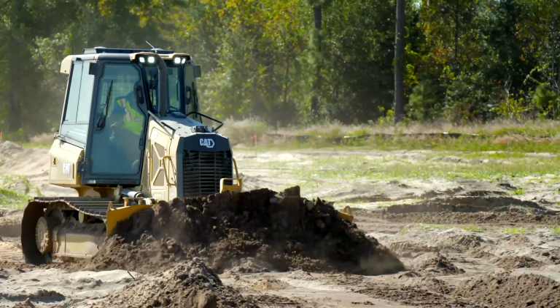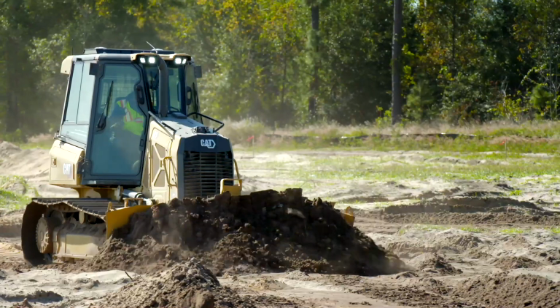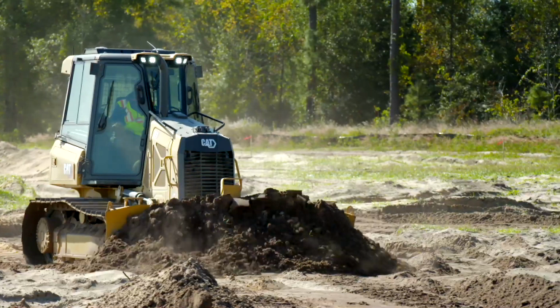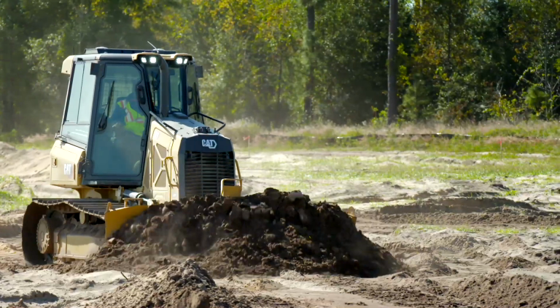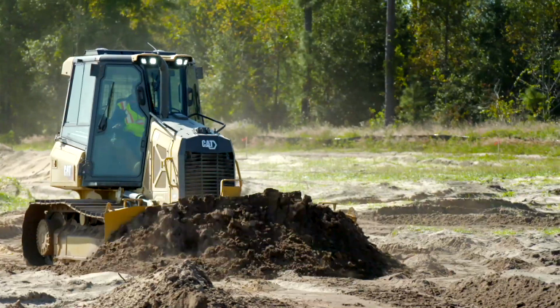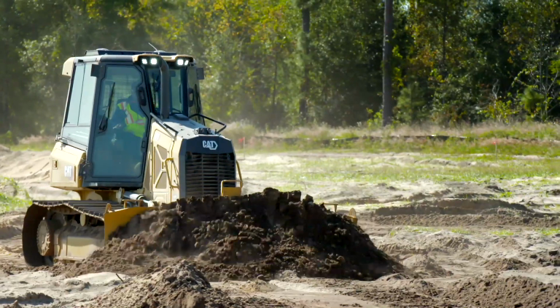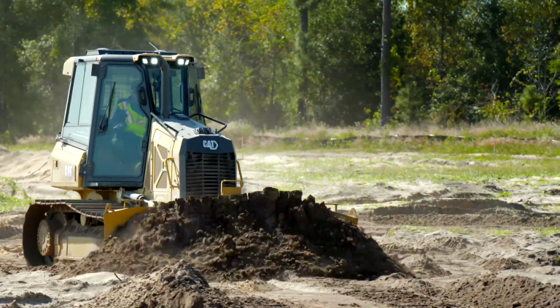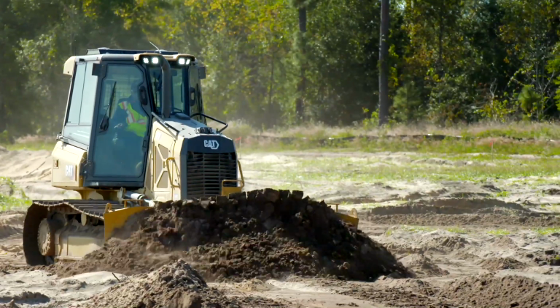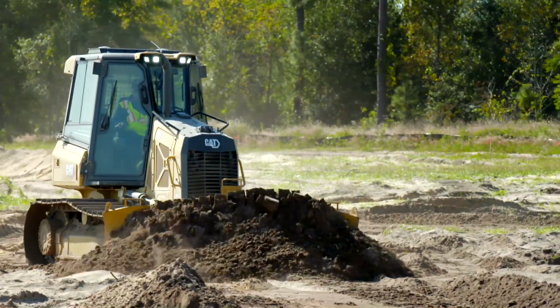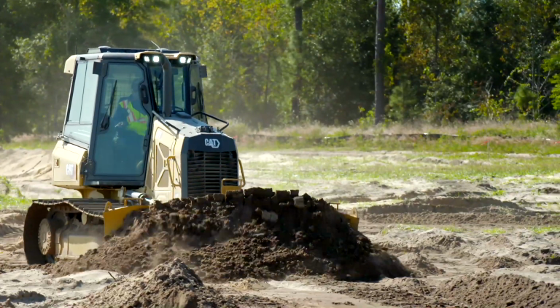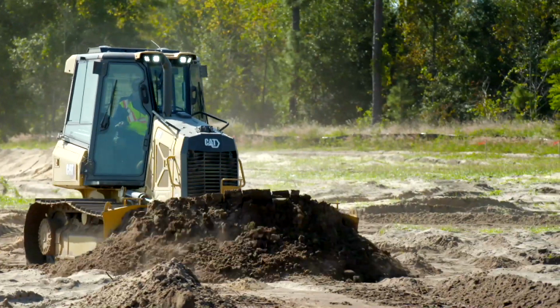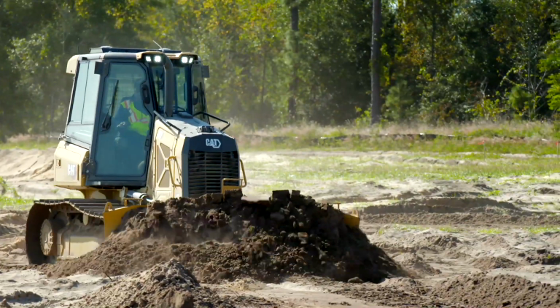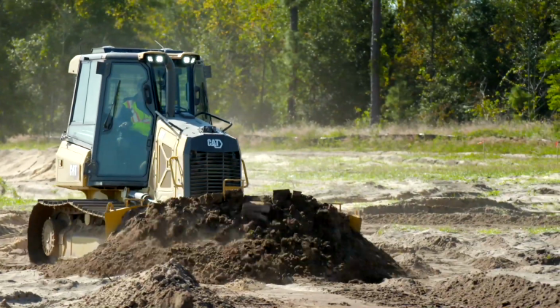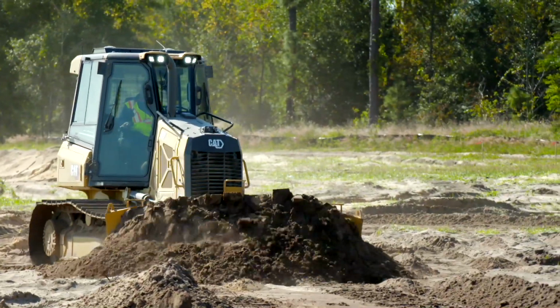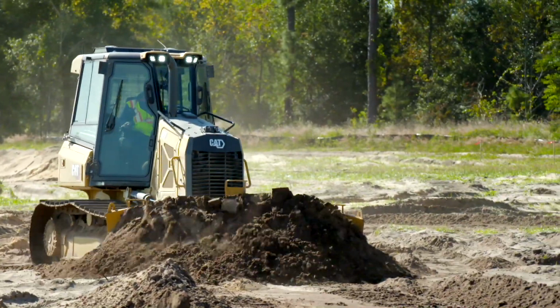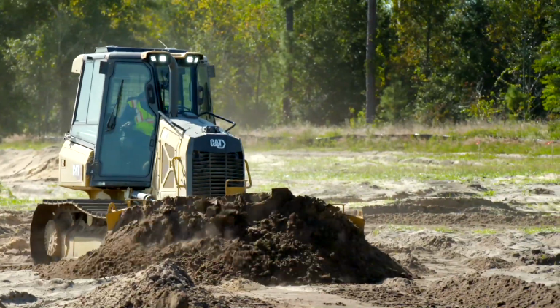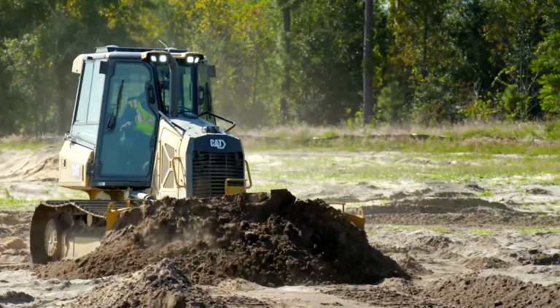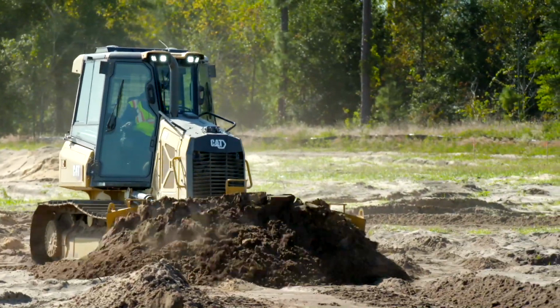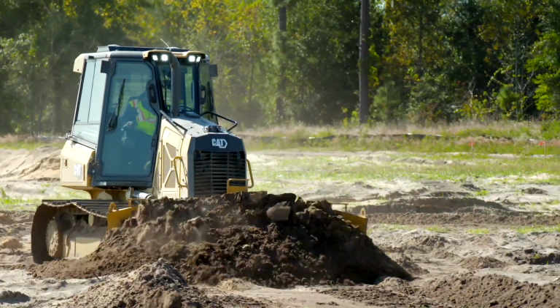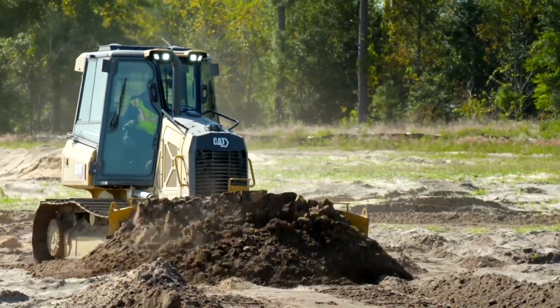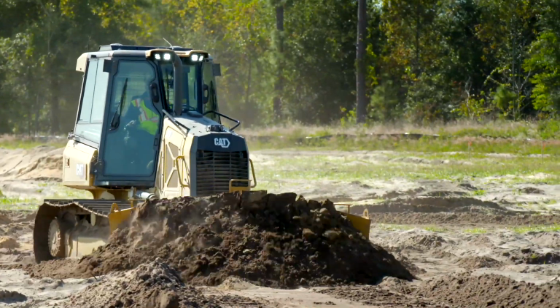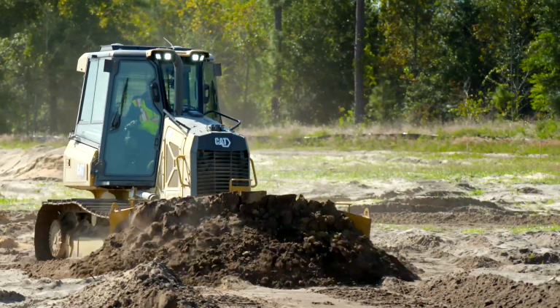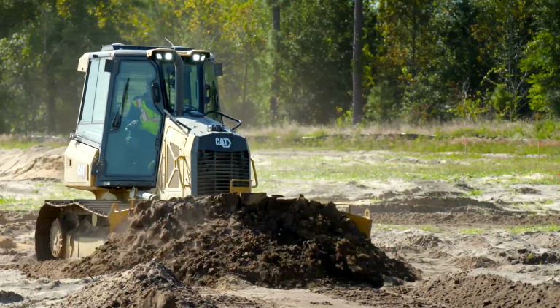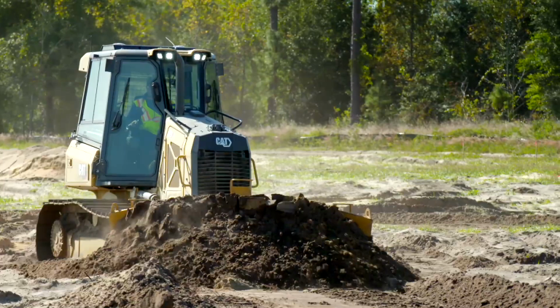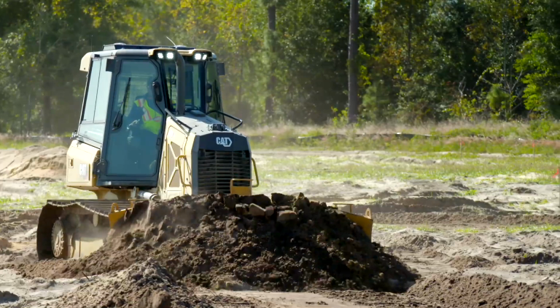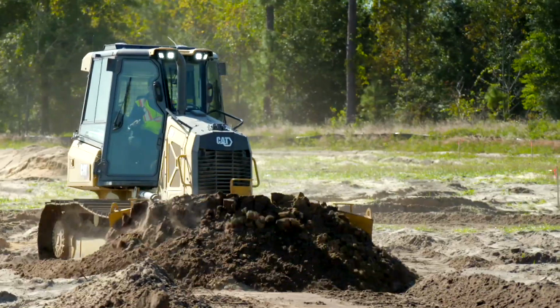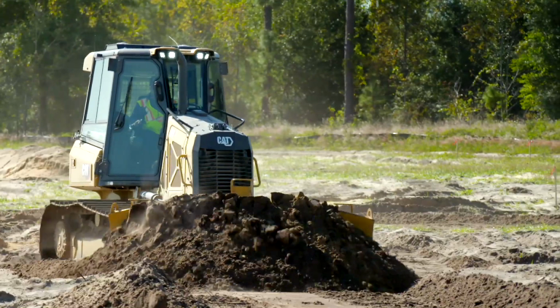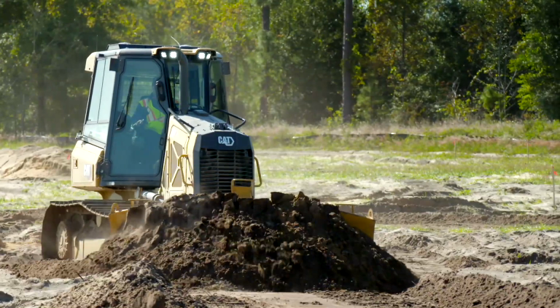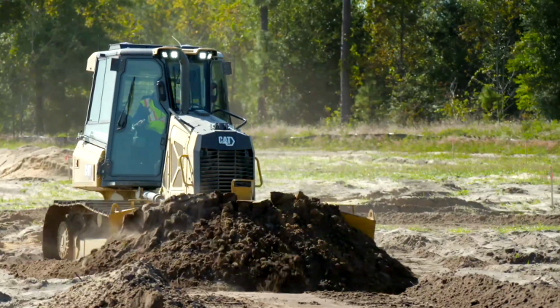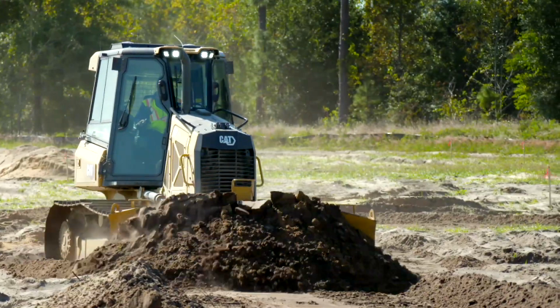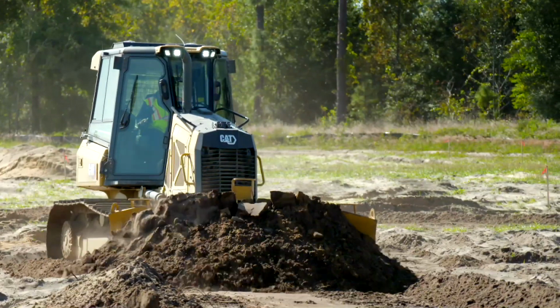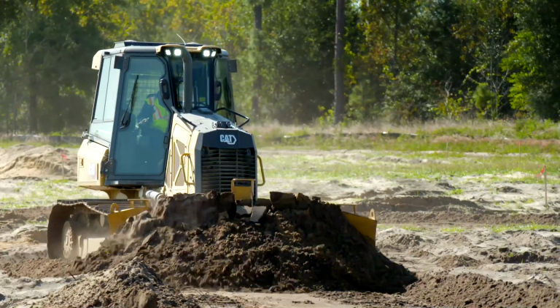The good thing about the dozer is it makes it much easier to make my cuts and my fills.